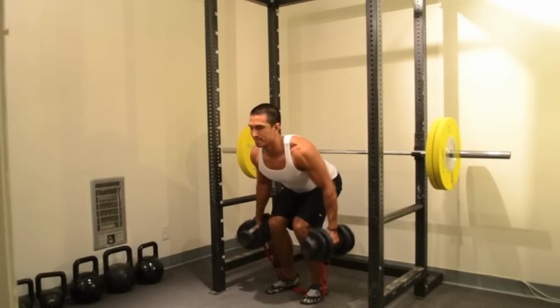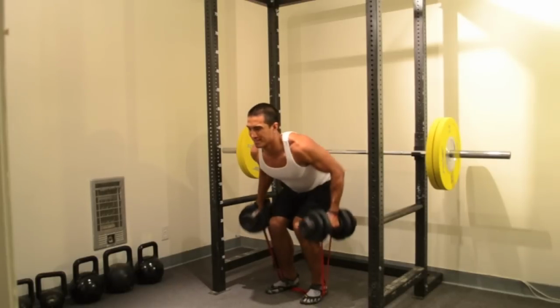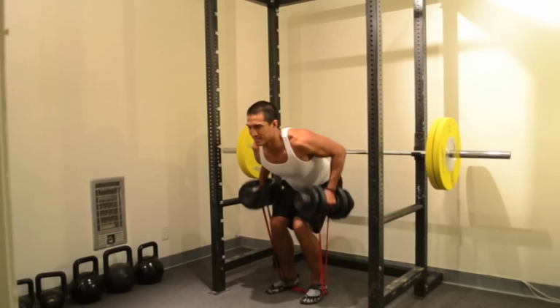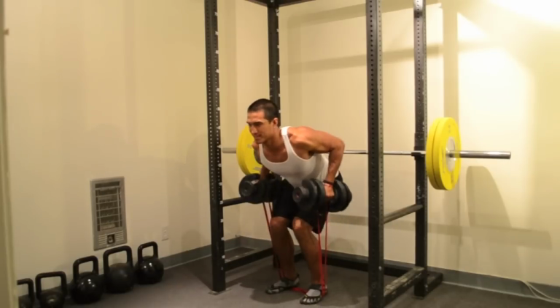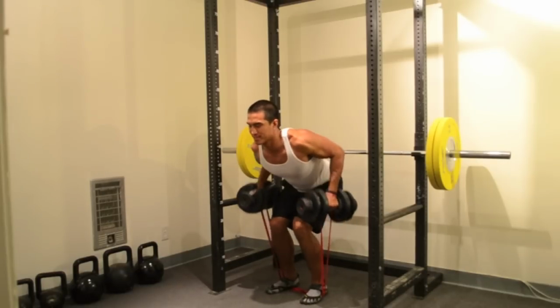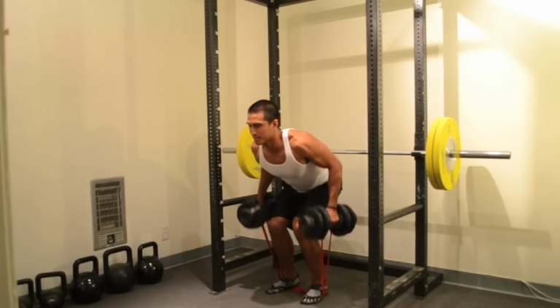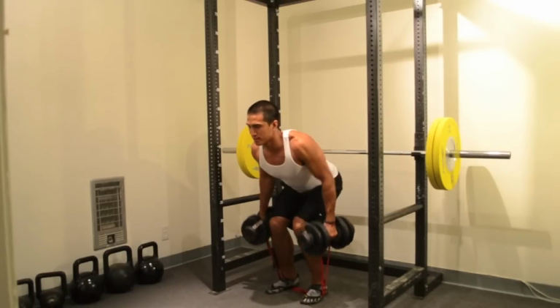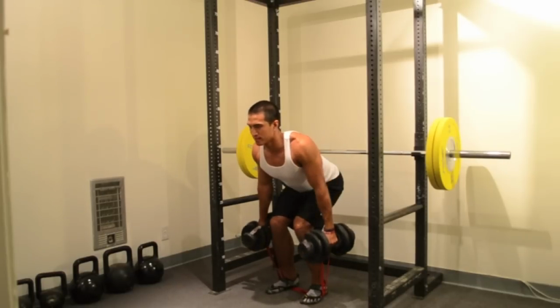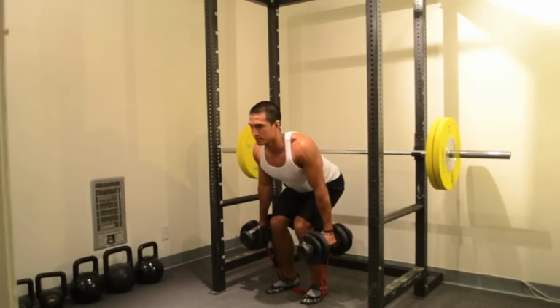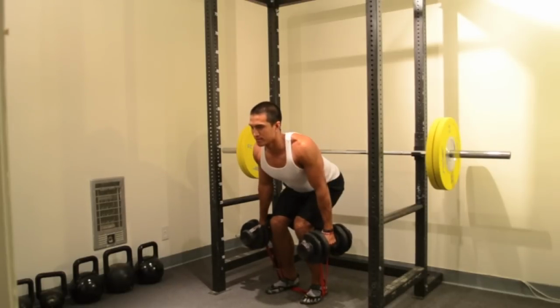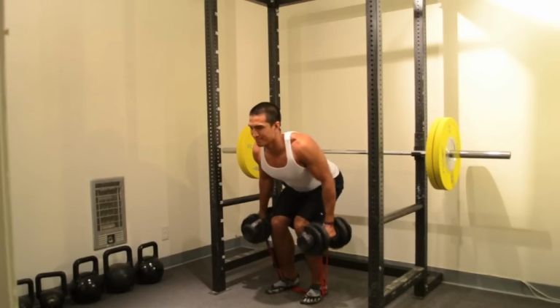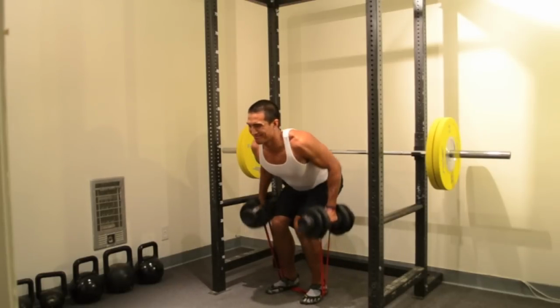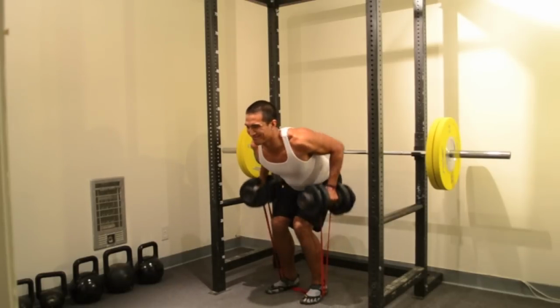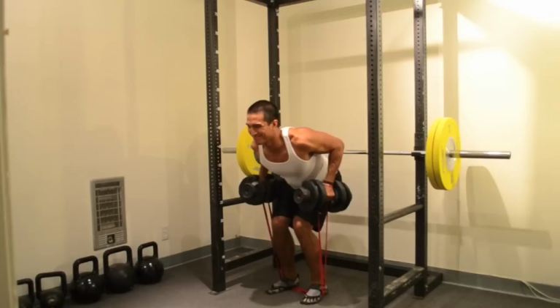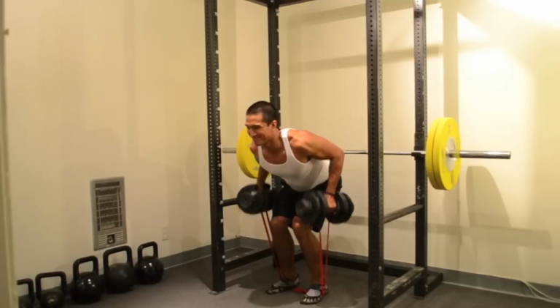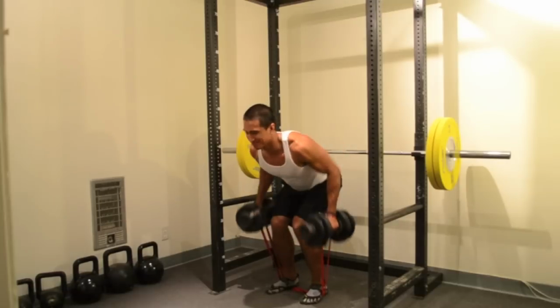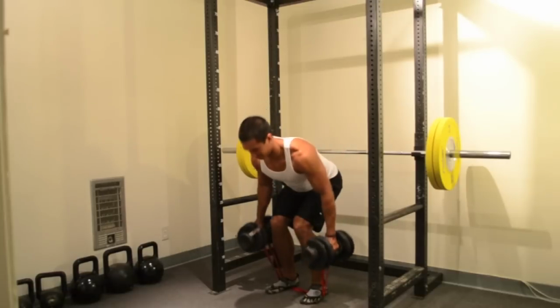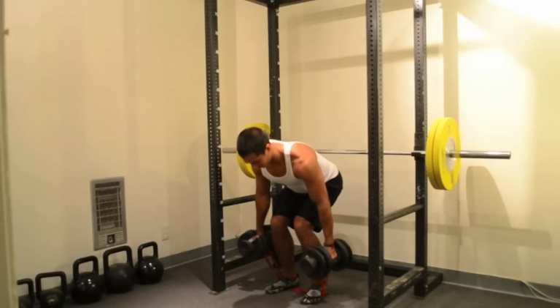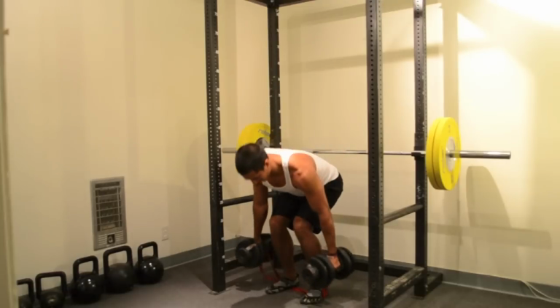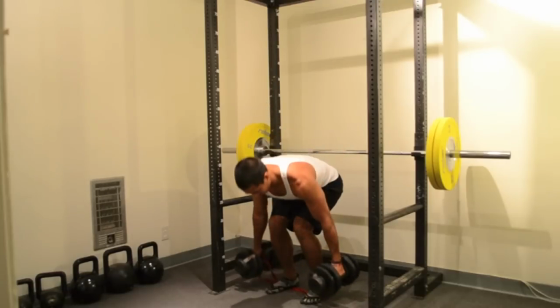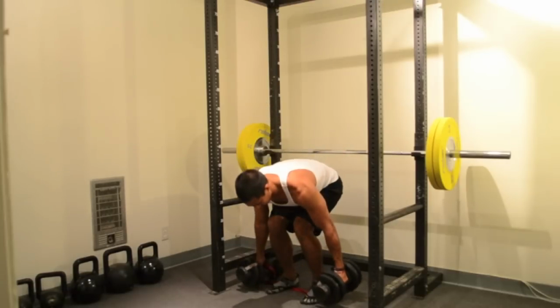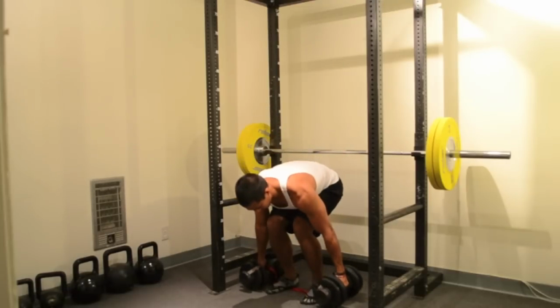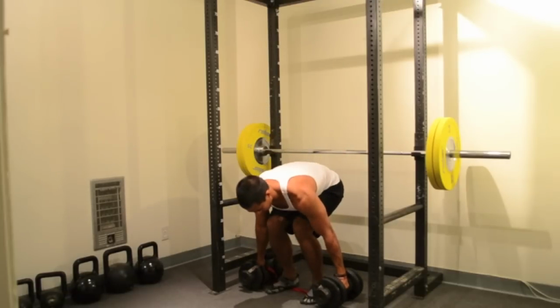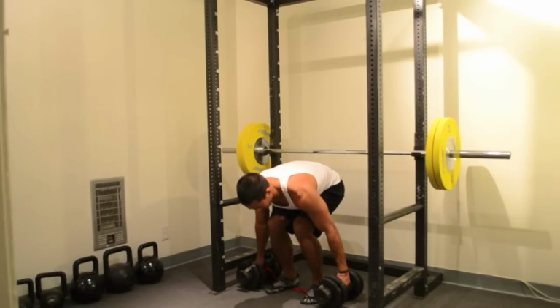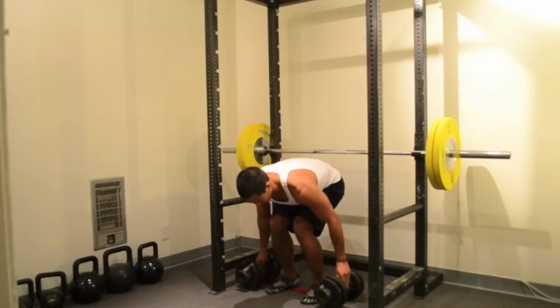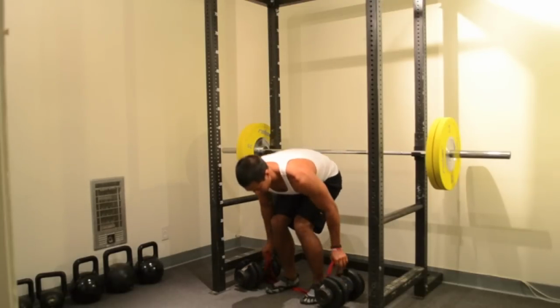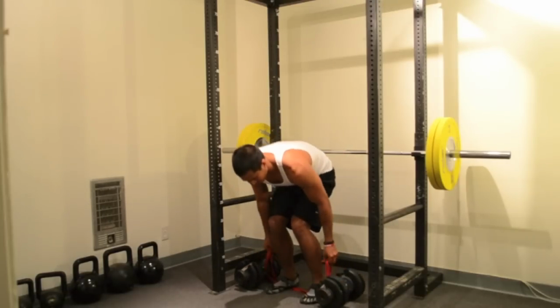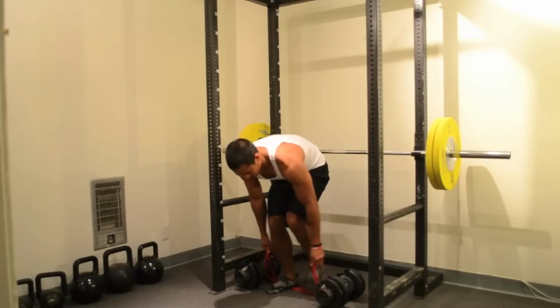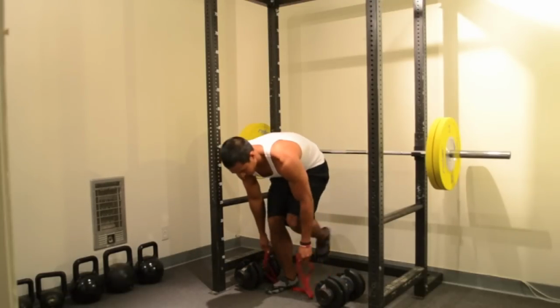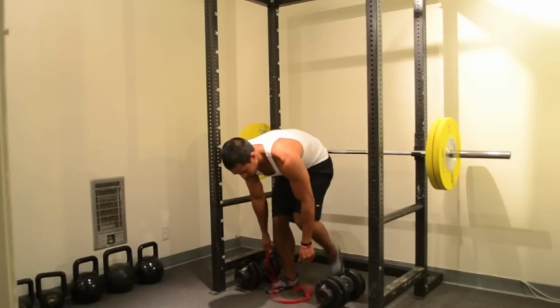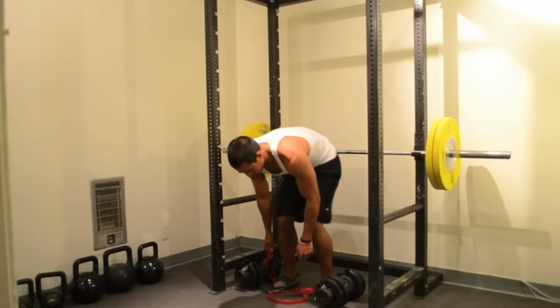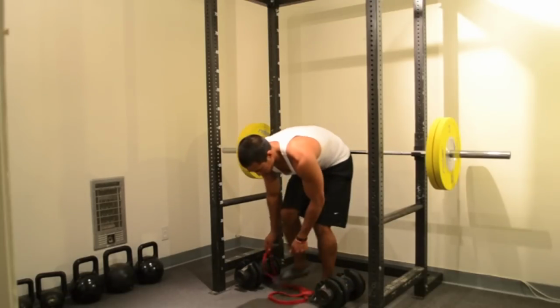I'm using the number two super mini band. If you like more resistance, try a number three band or number four band.